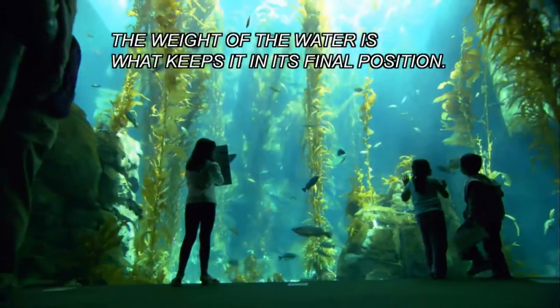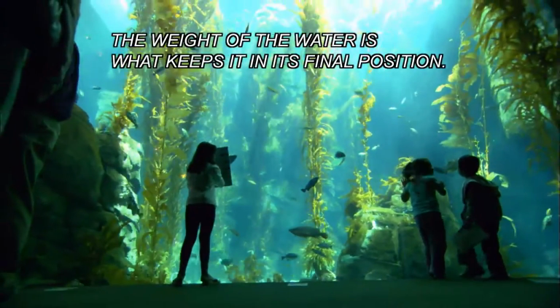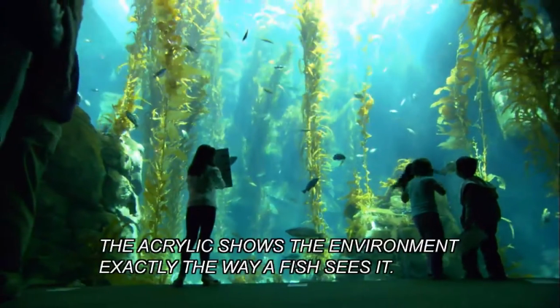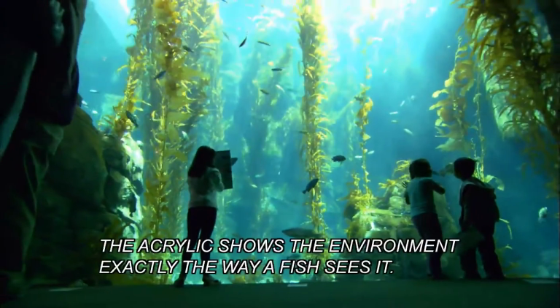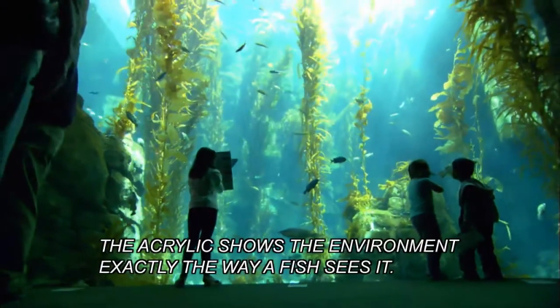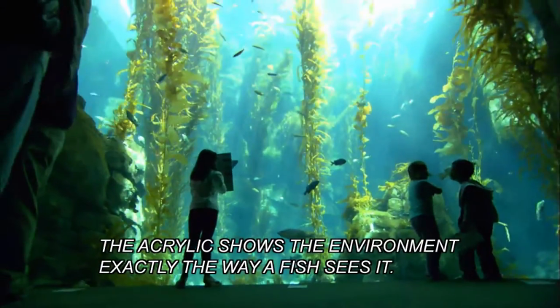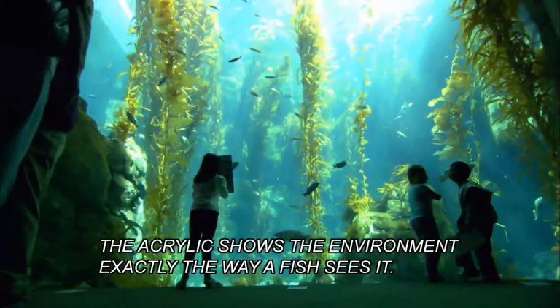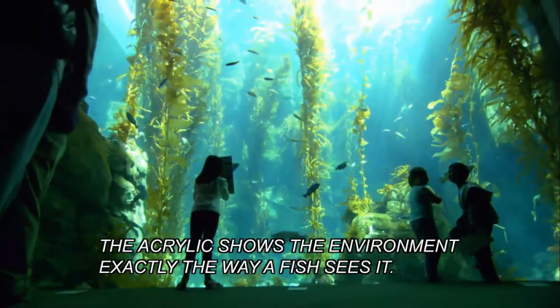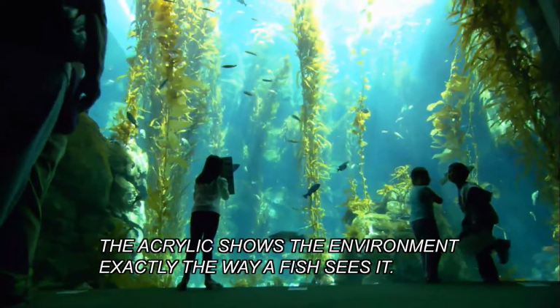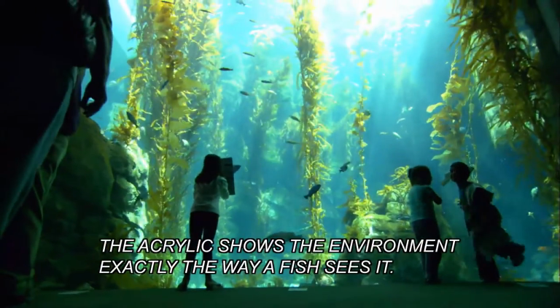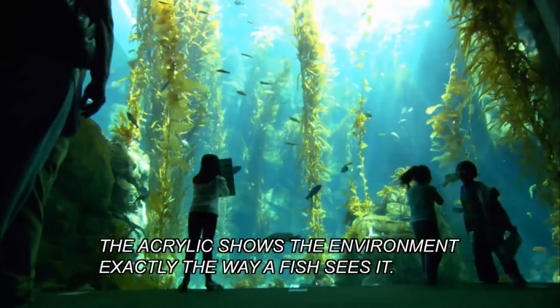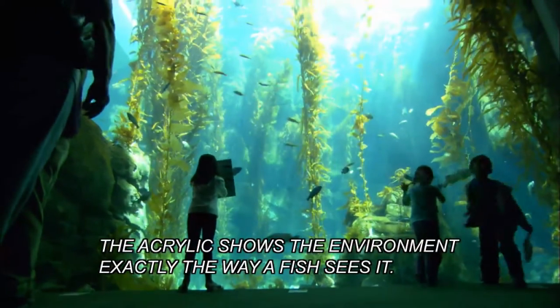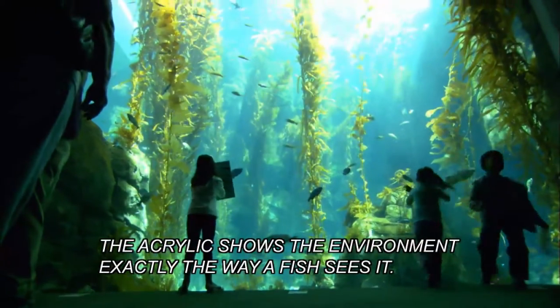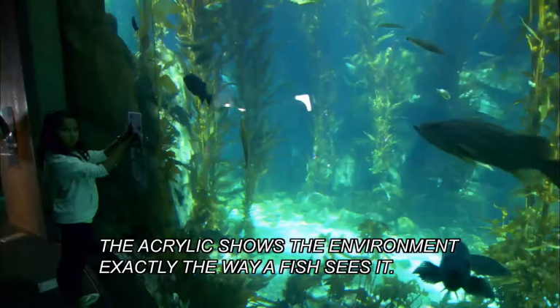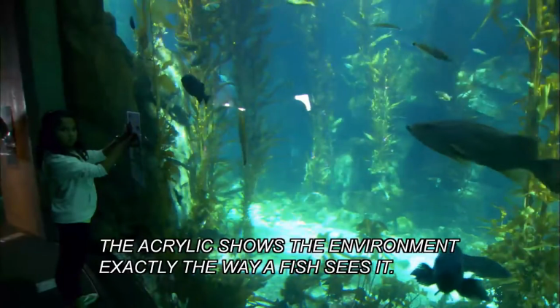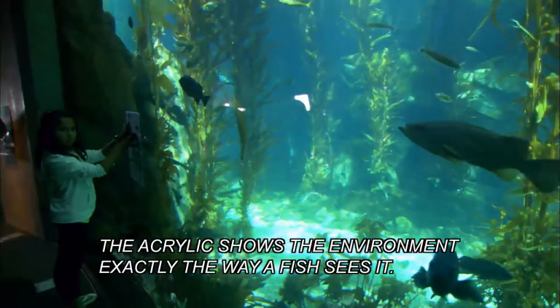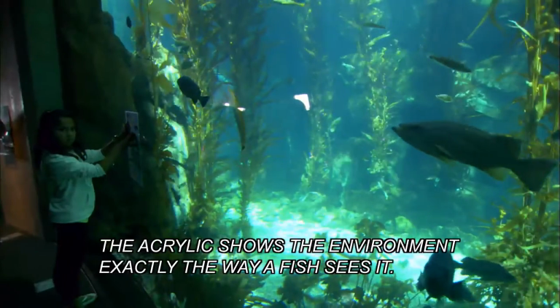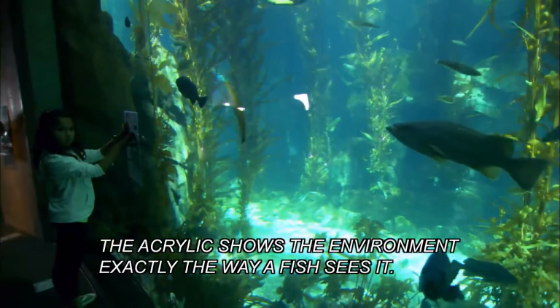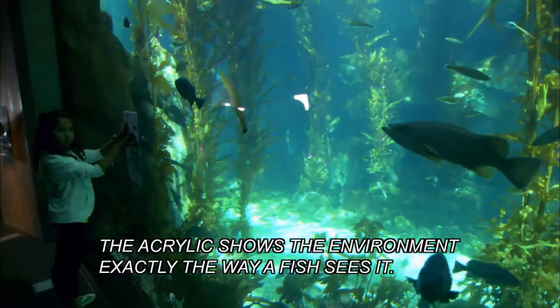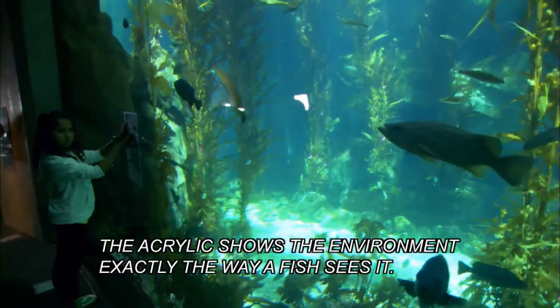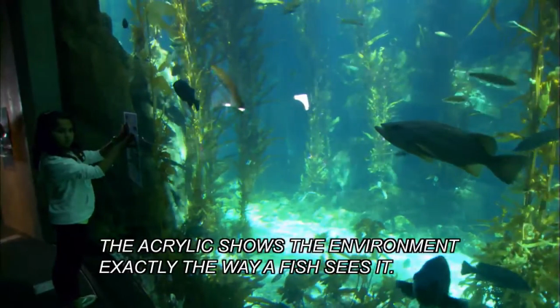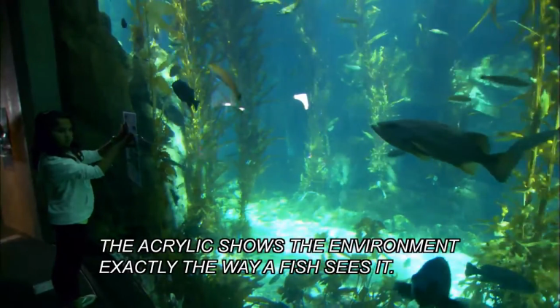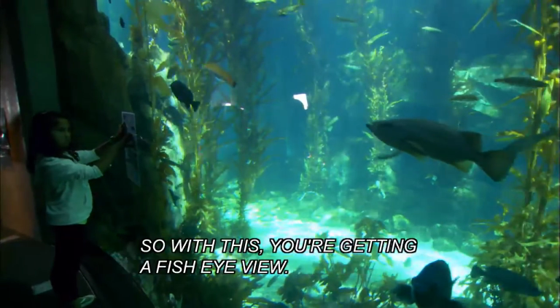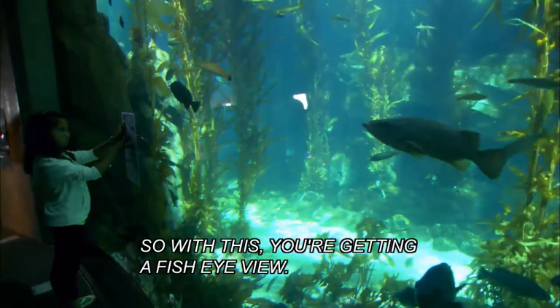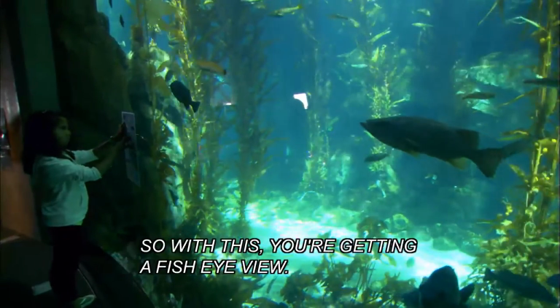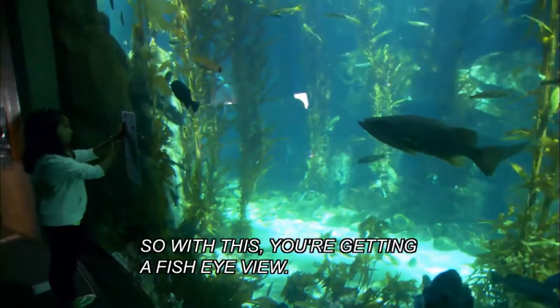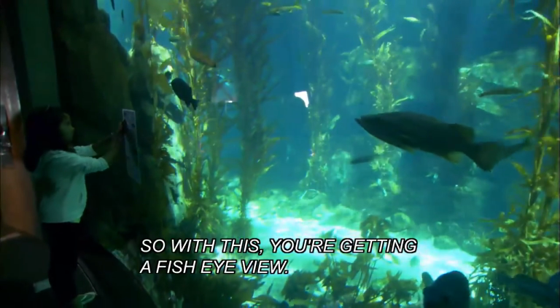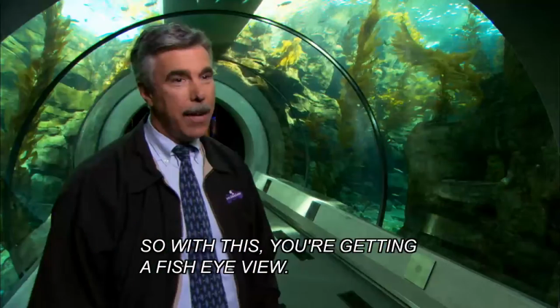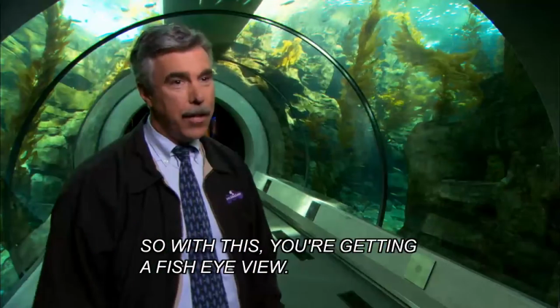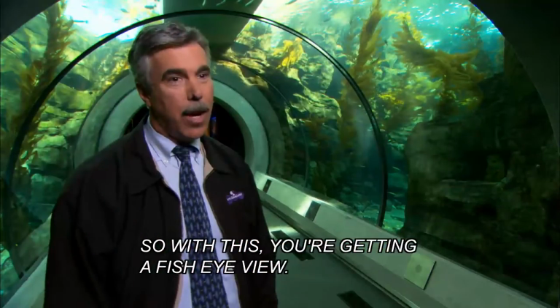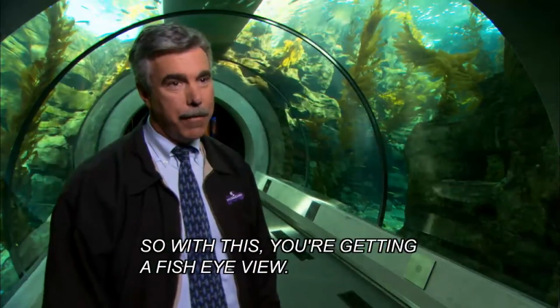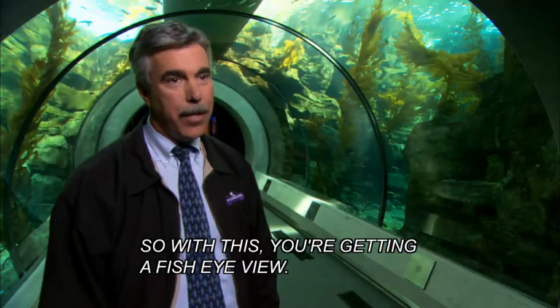The acrylic shows the environment exactly the way a fish sees it. So with this you're getting a fish-eye view.